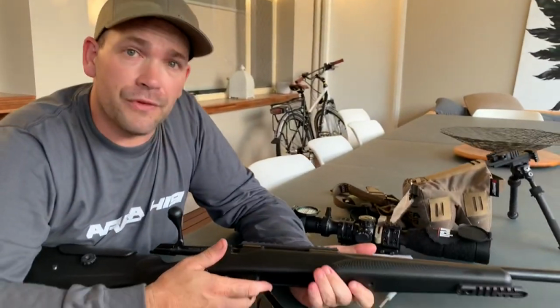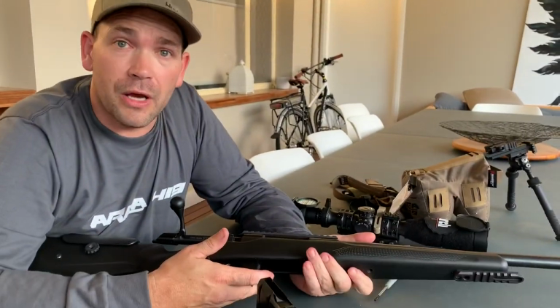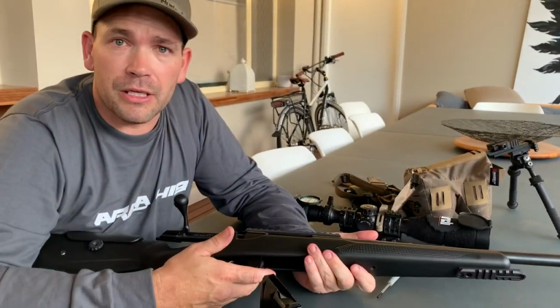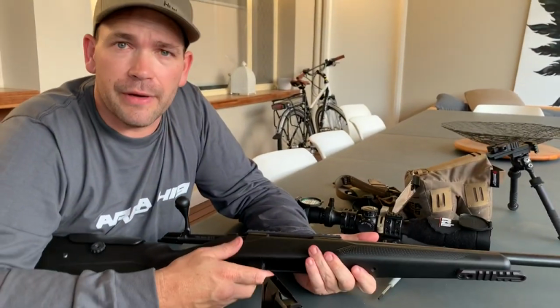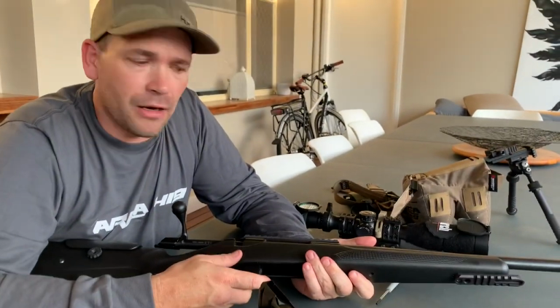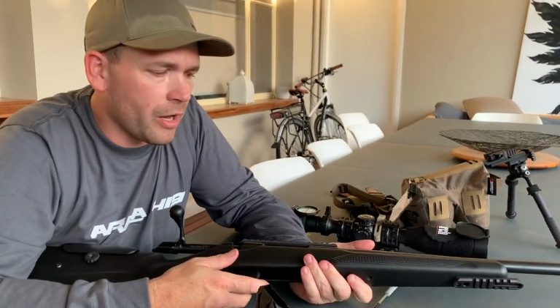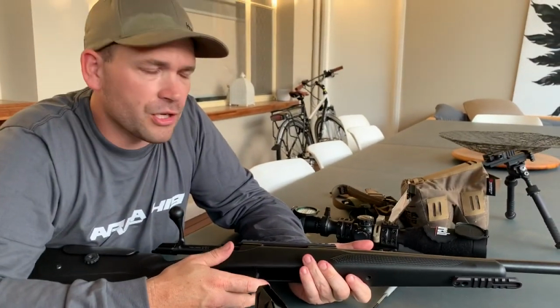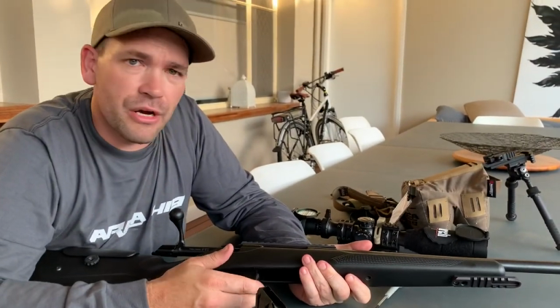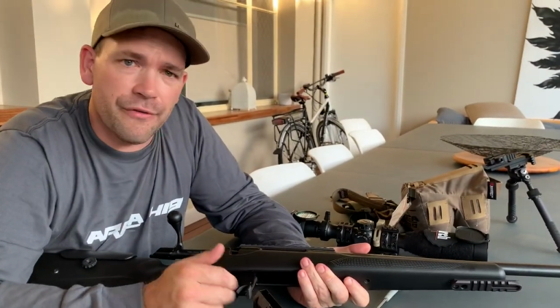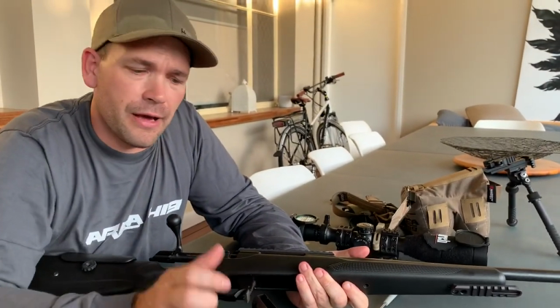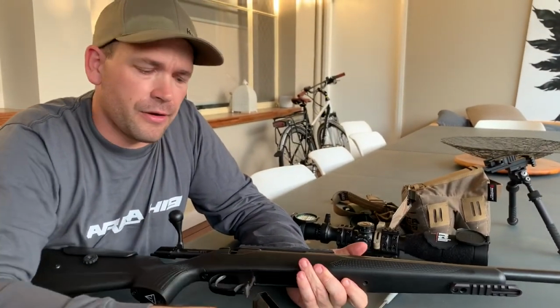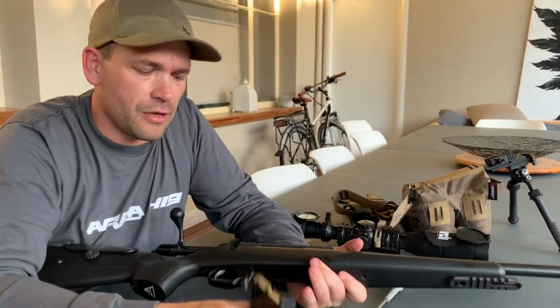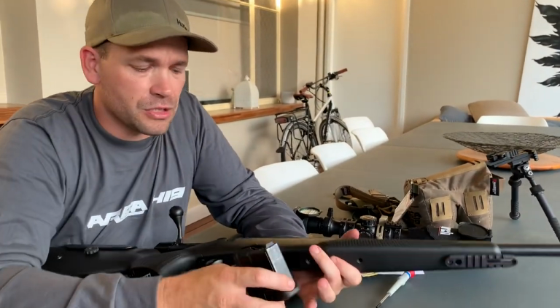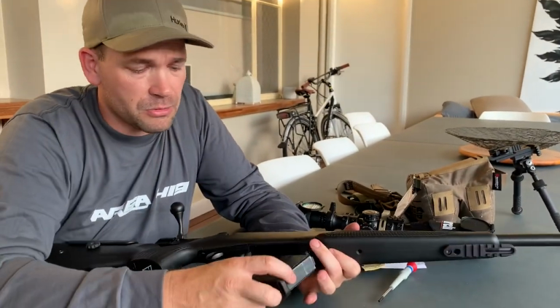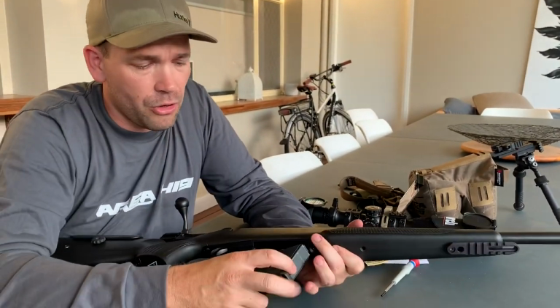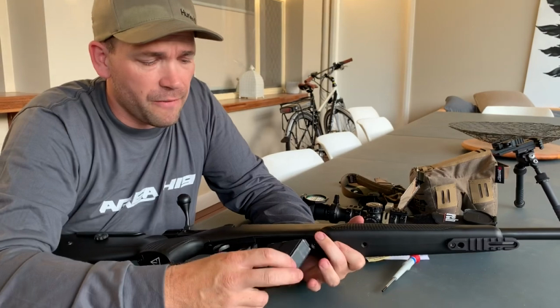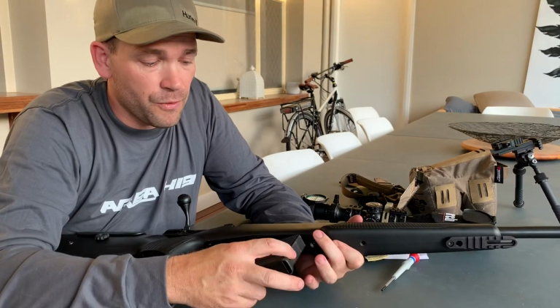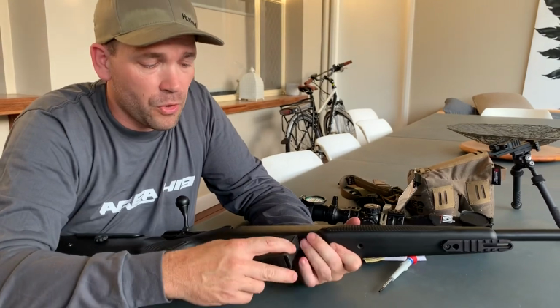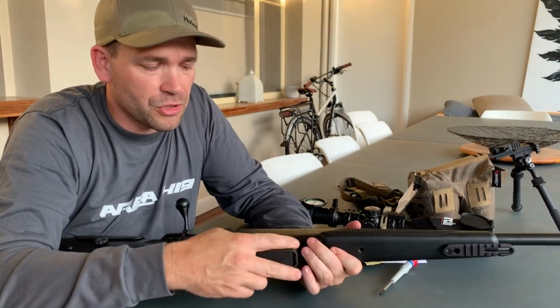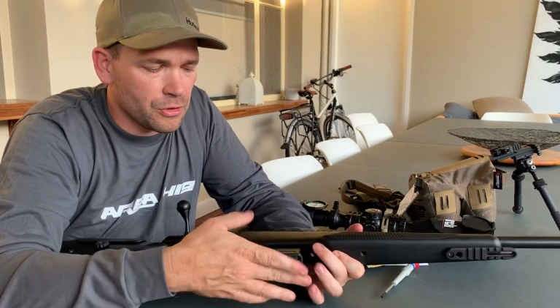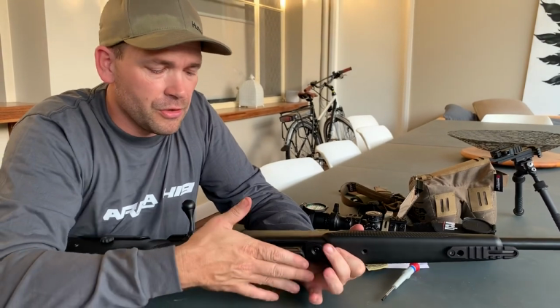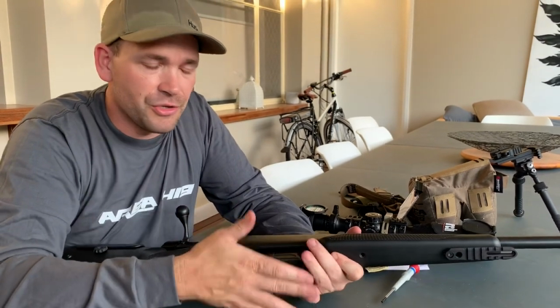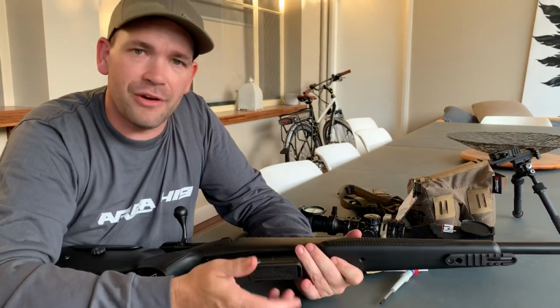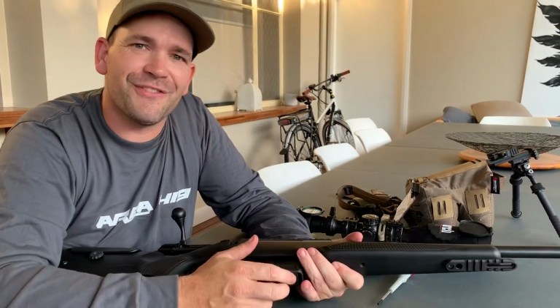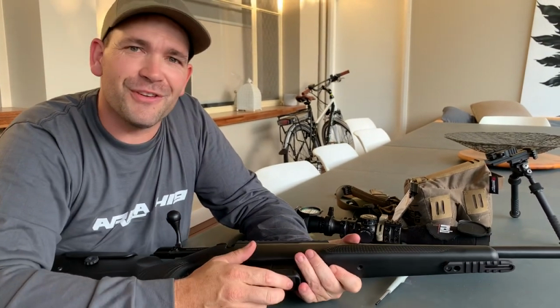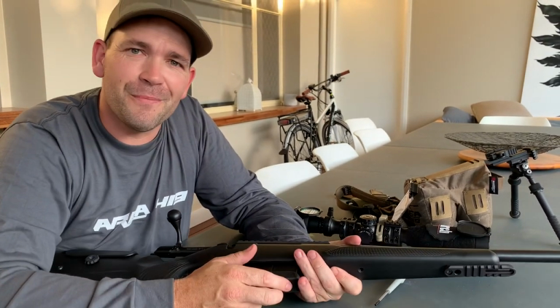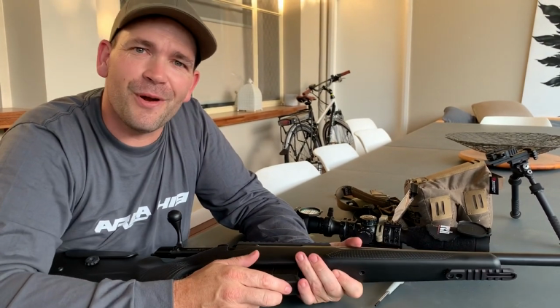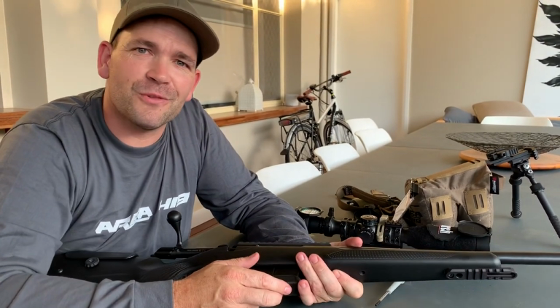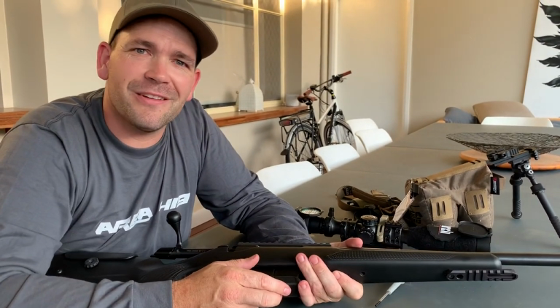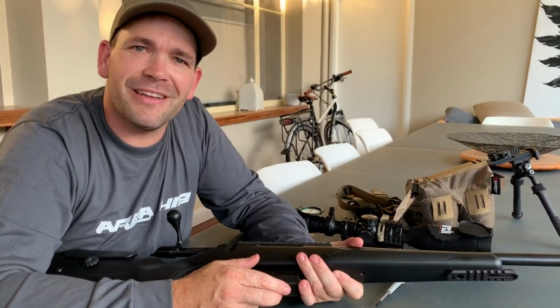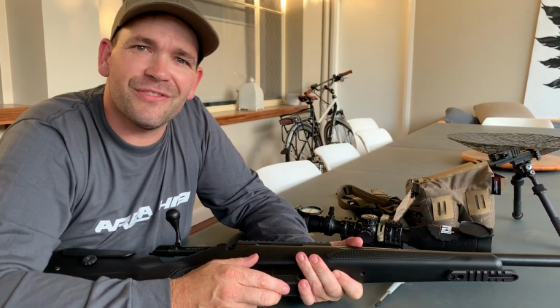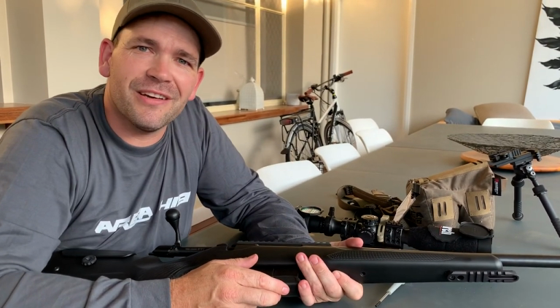I hope you enjoyed that video. If you liked it, go ahead and like it, share it around, and subscribe if you want to. I'll see you on the next video.